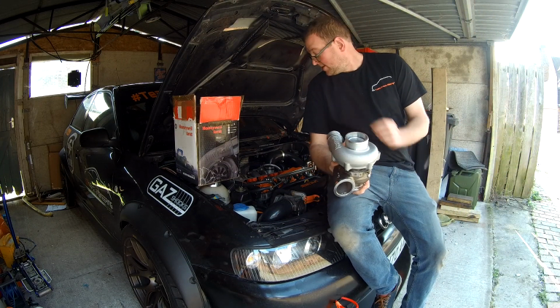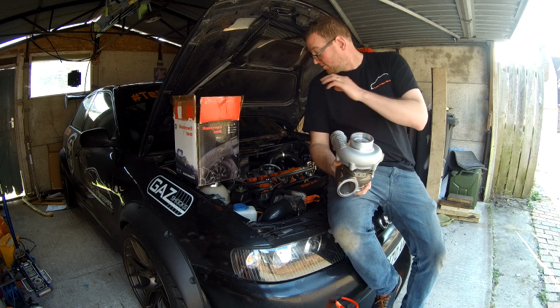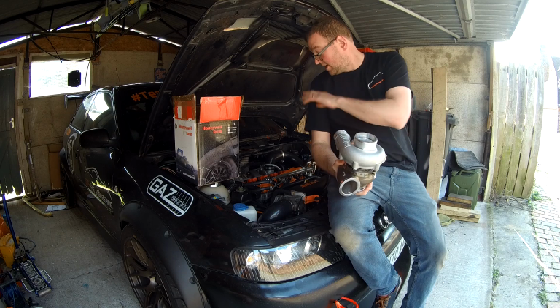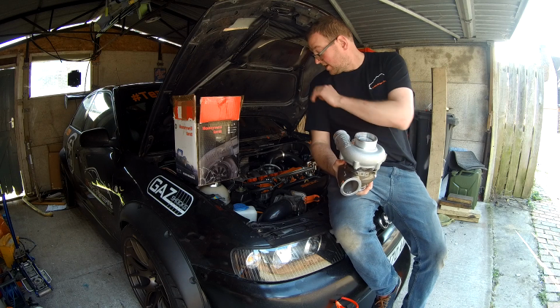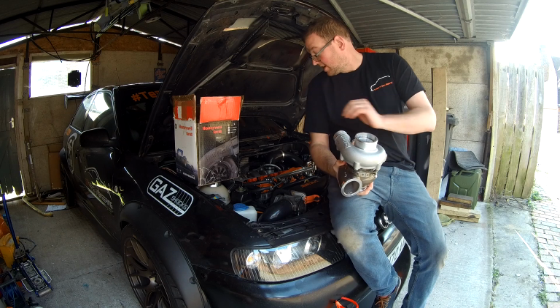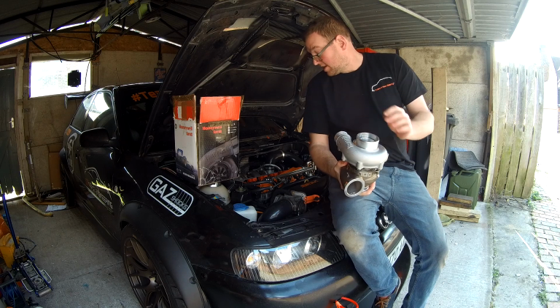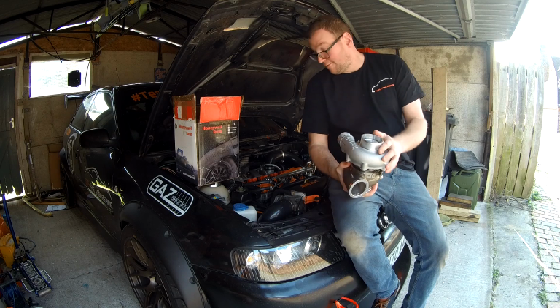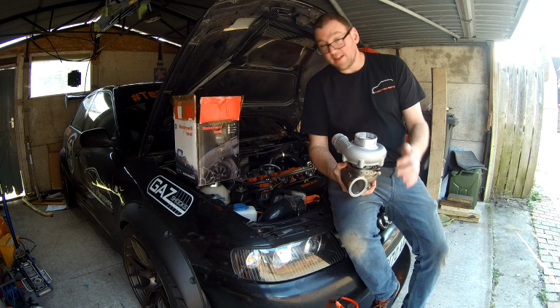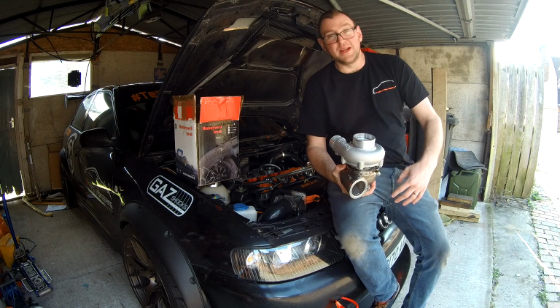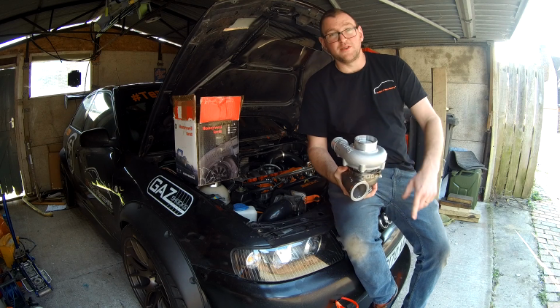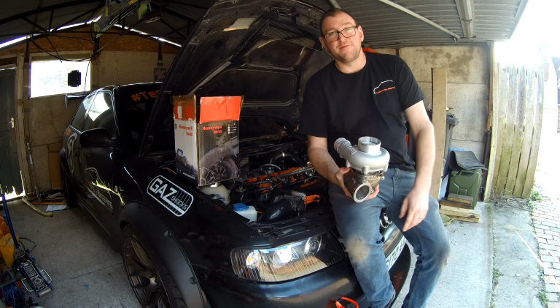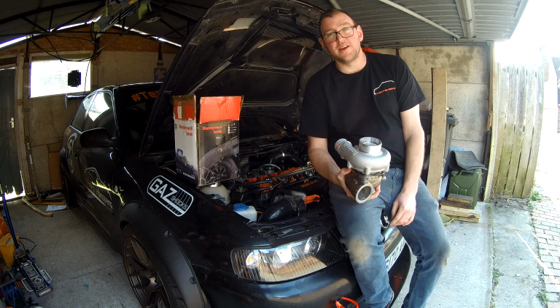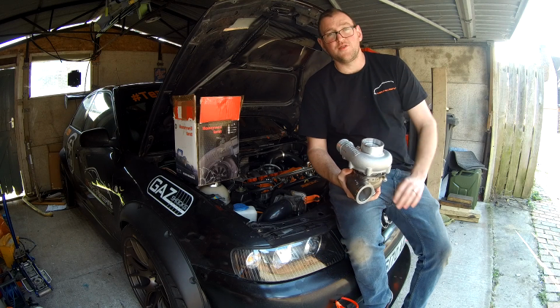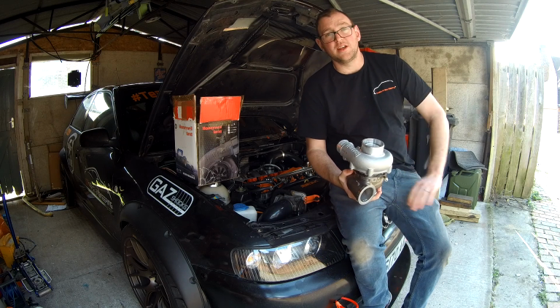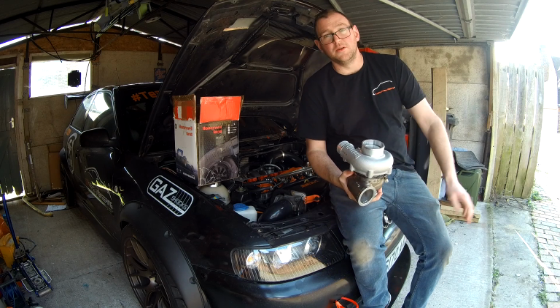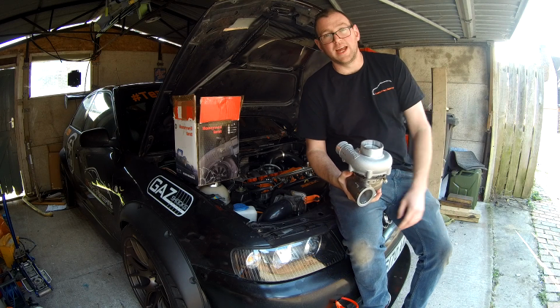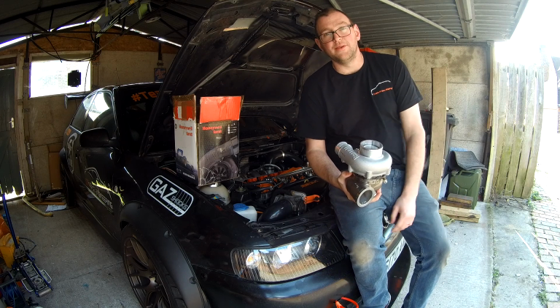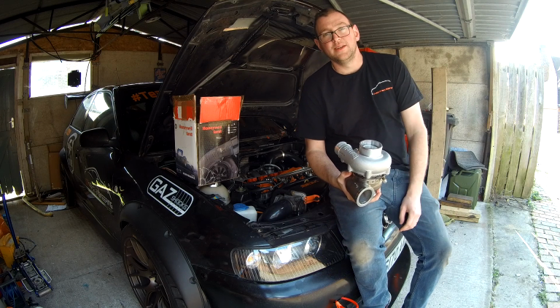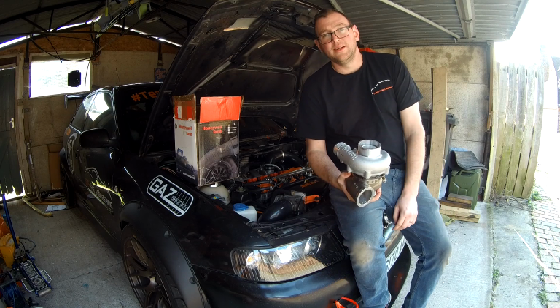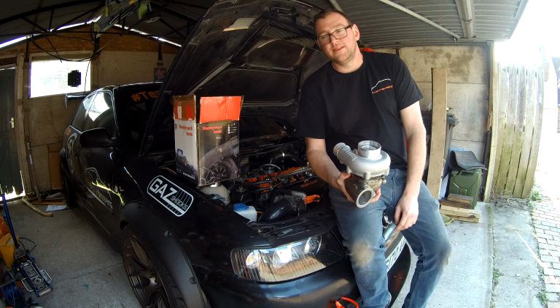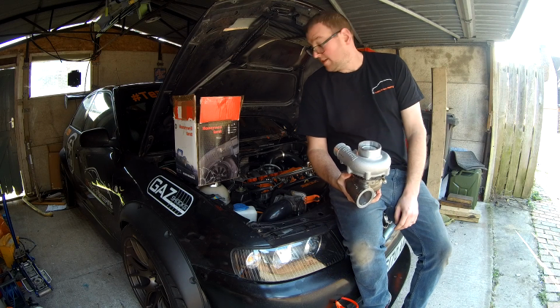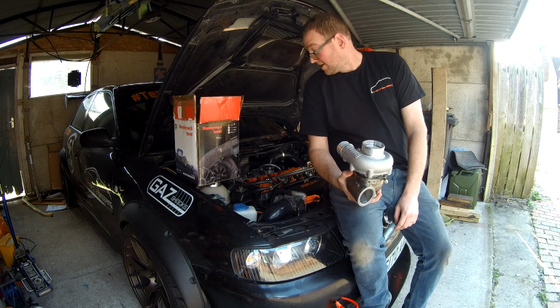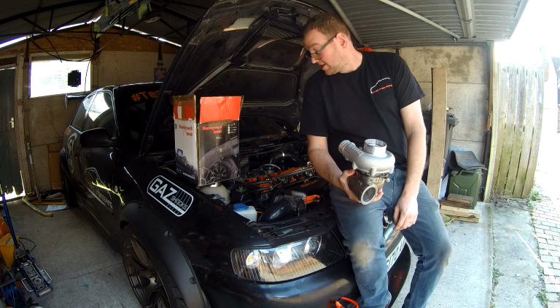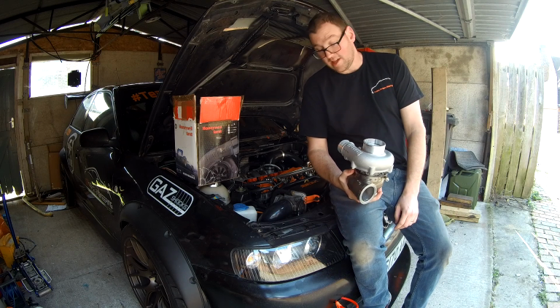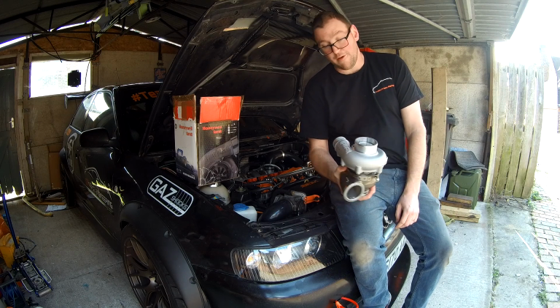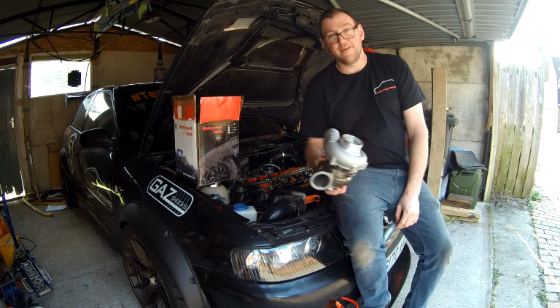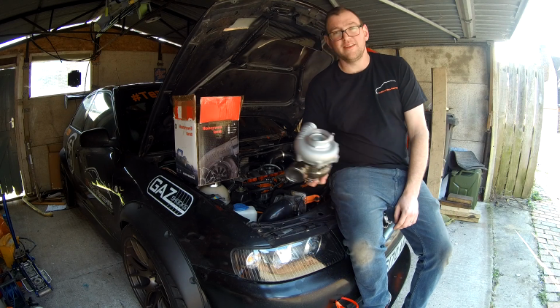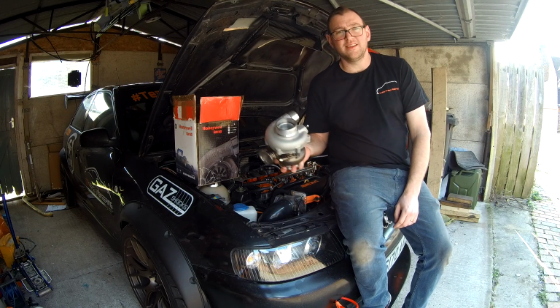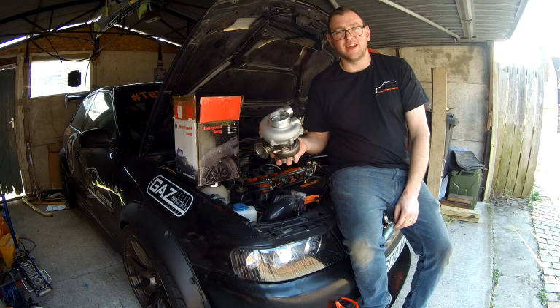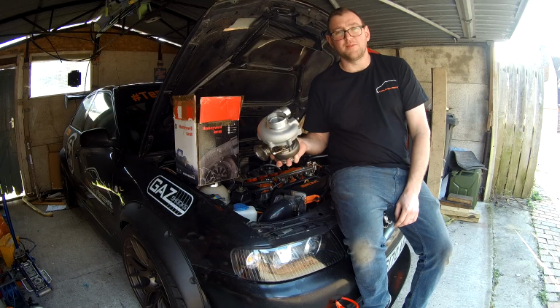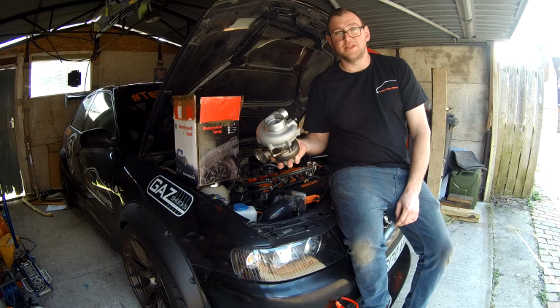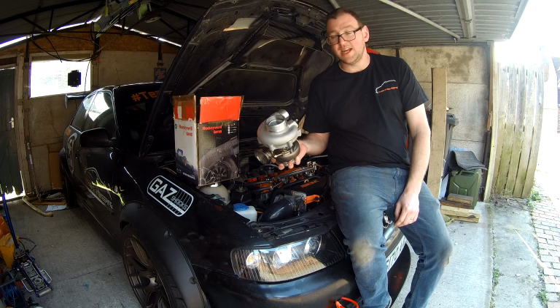Big thanks to Rainbird for doing the swap. So we'll get the 660 off, get the splitter off first, drain the coolant out, get the 660 off, and get this bolted in.